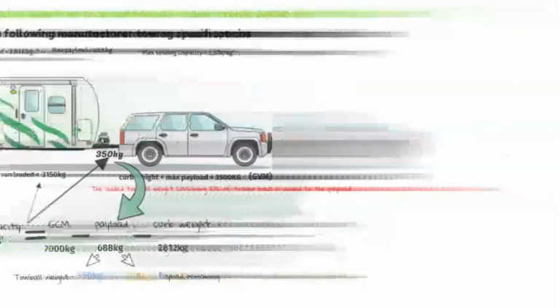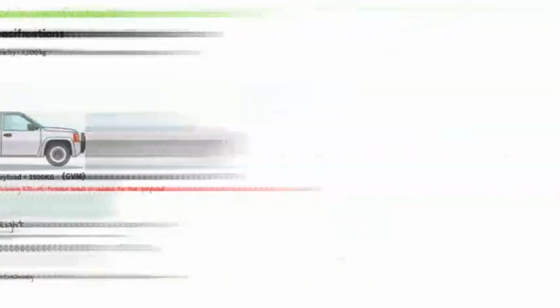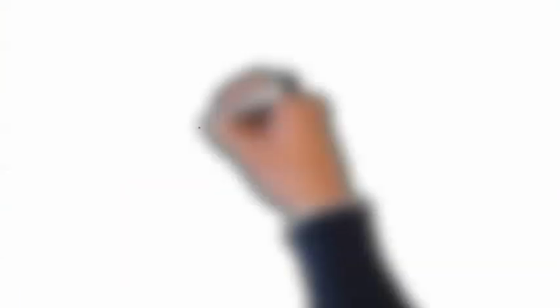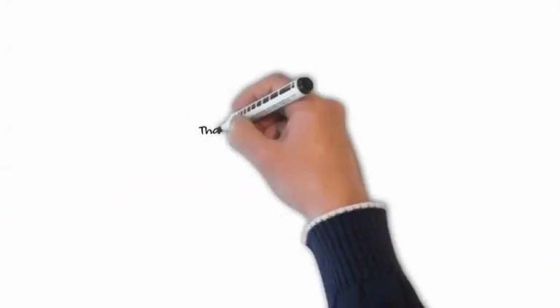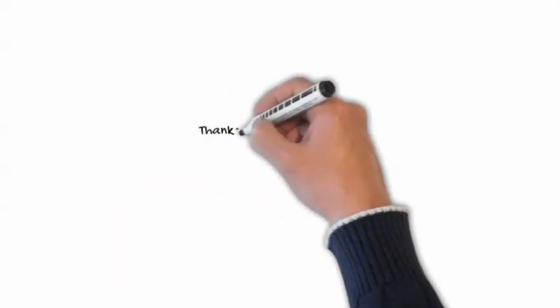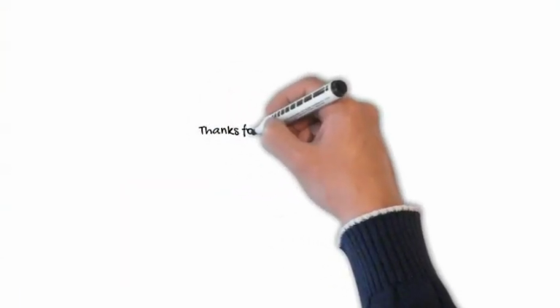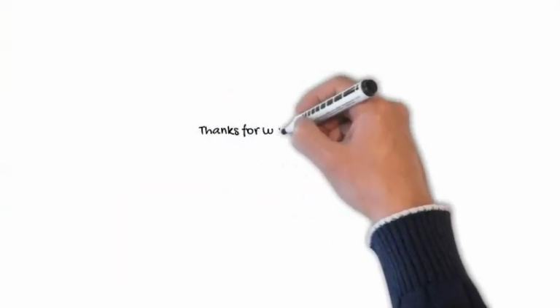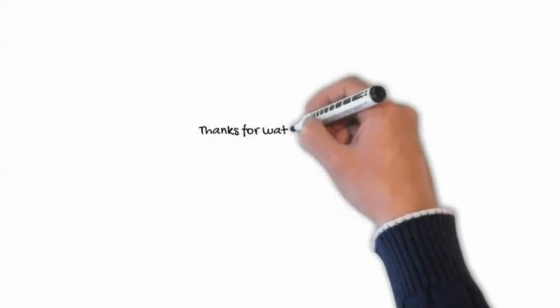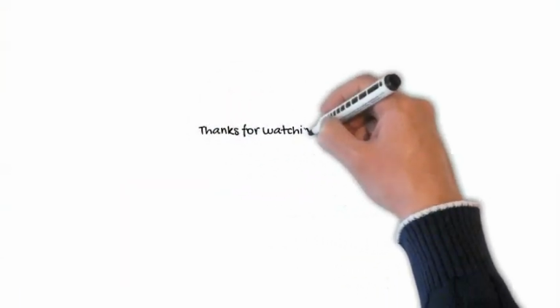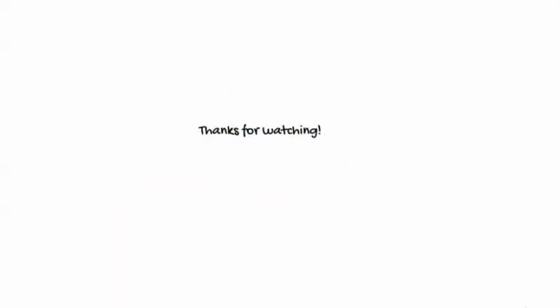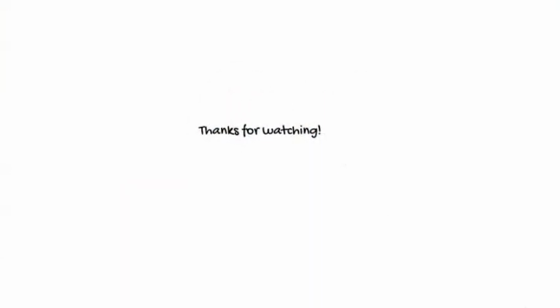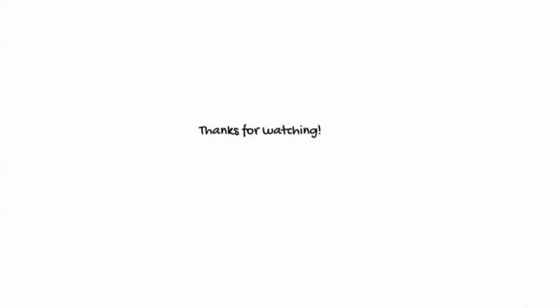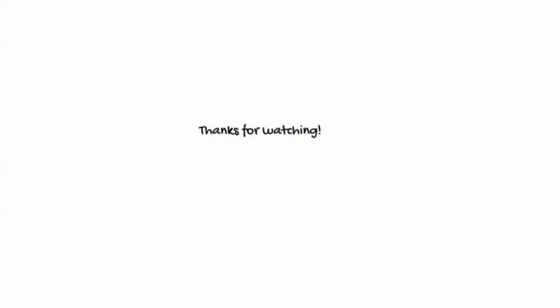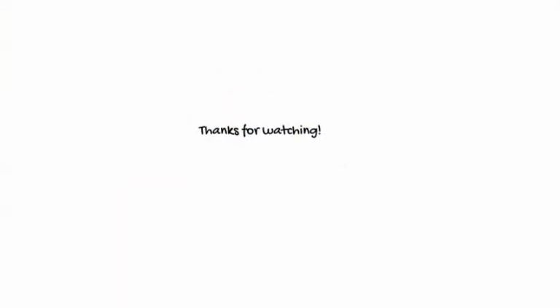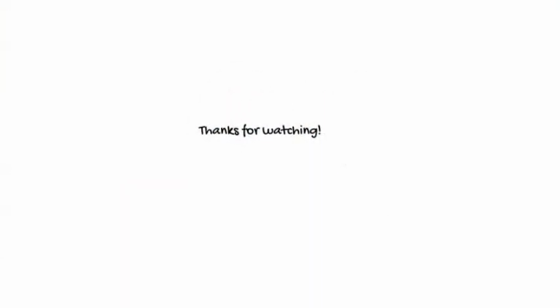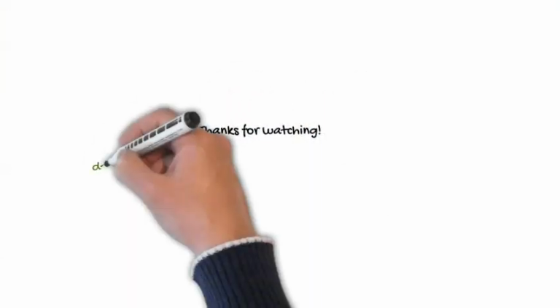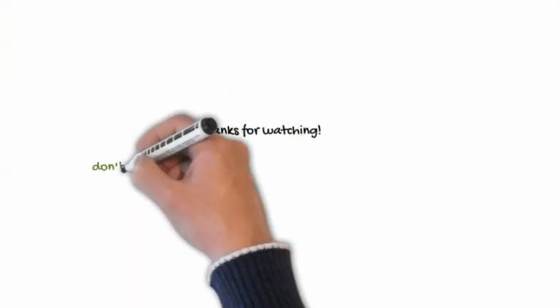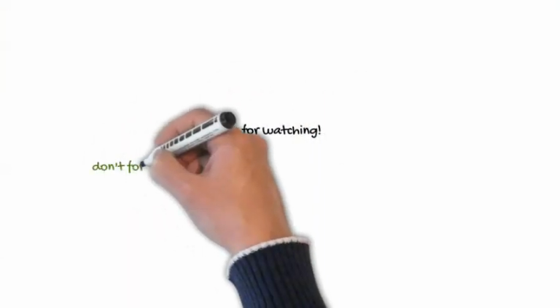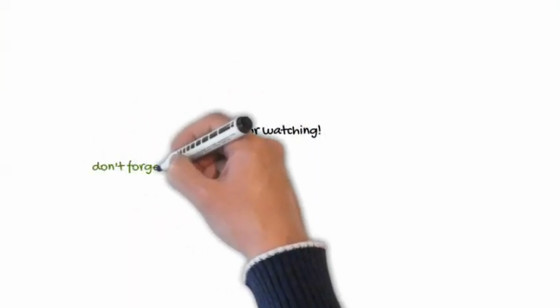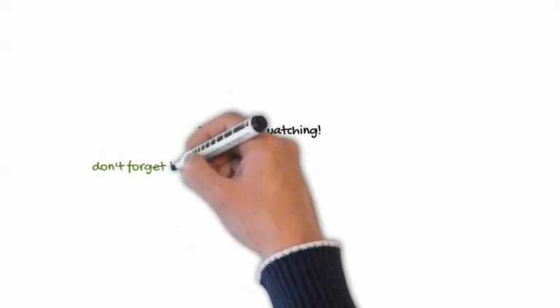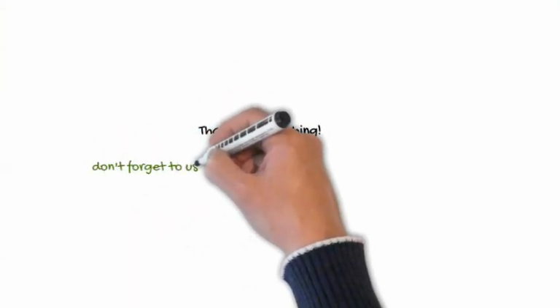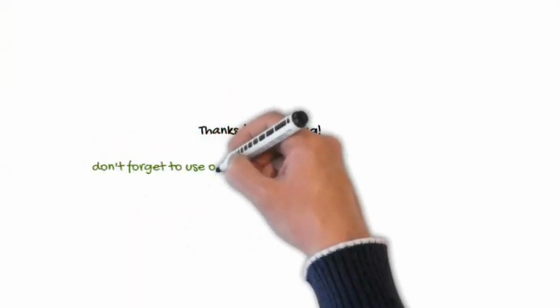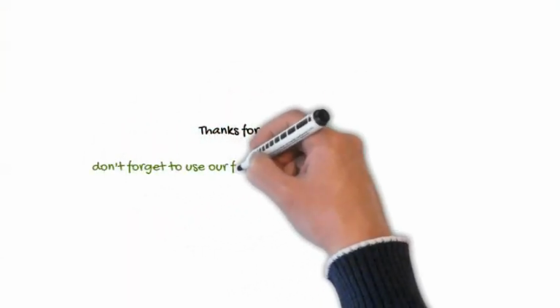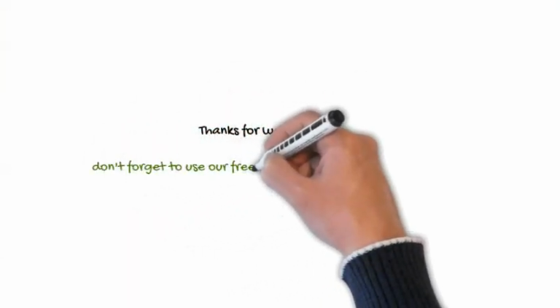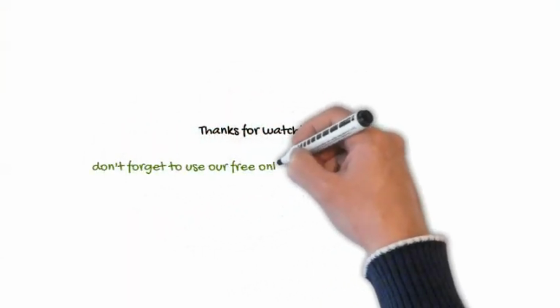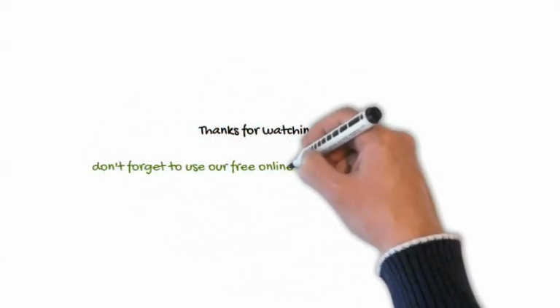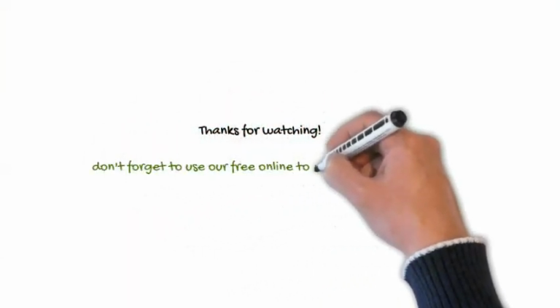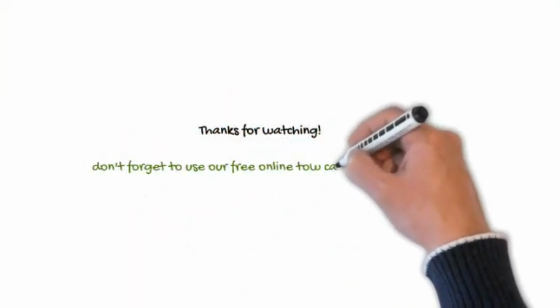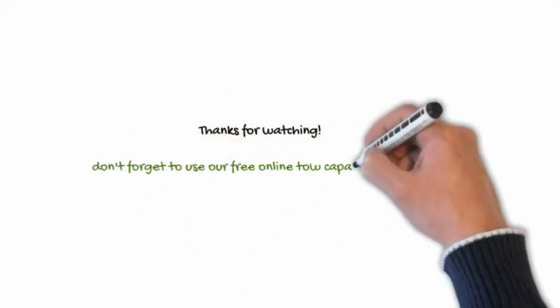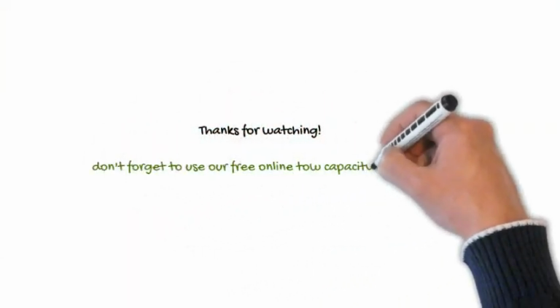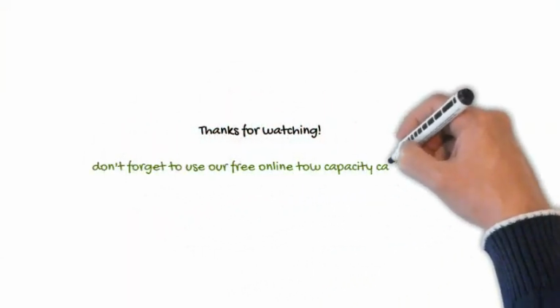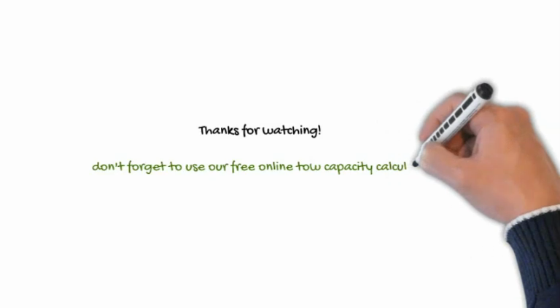Thanks for watching and don't forget to use our free online tow capacity calculator.